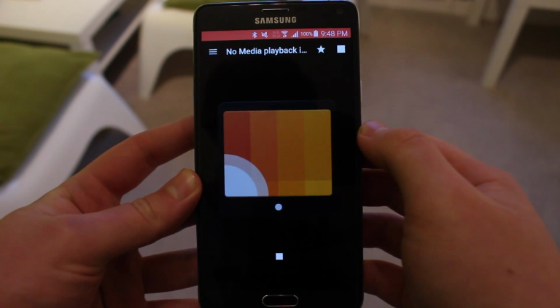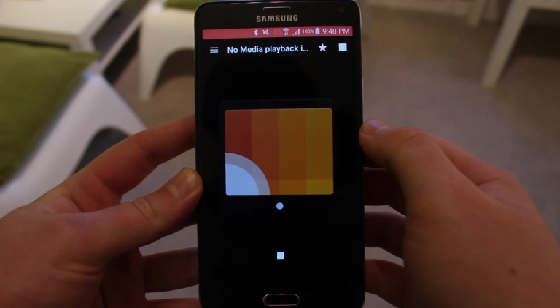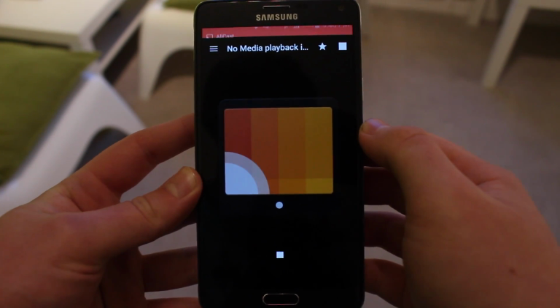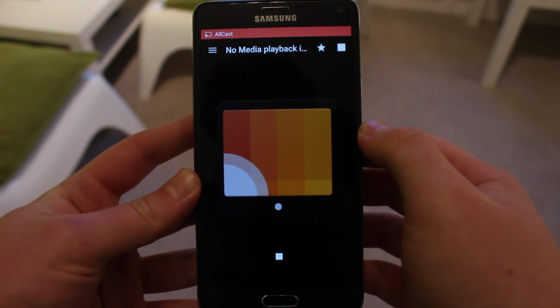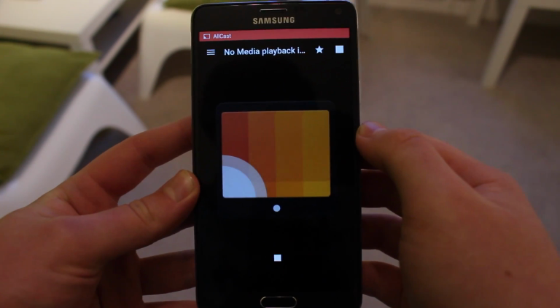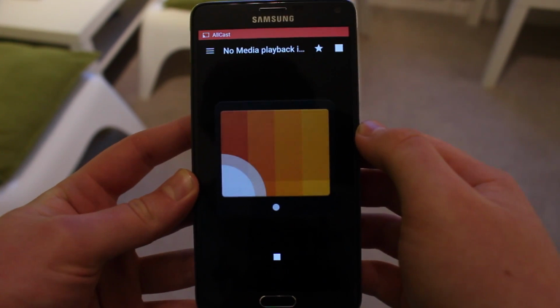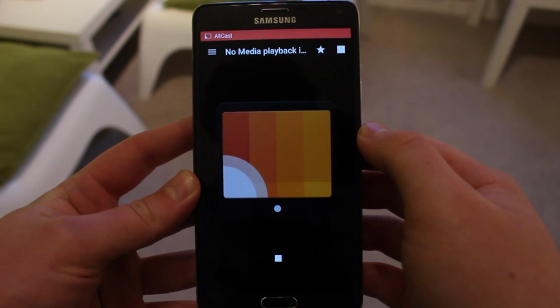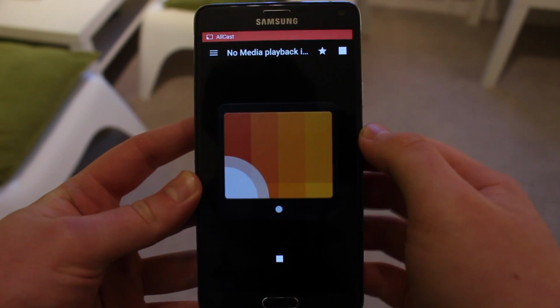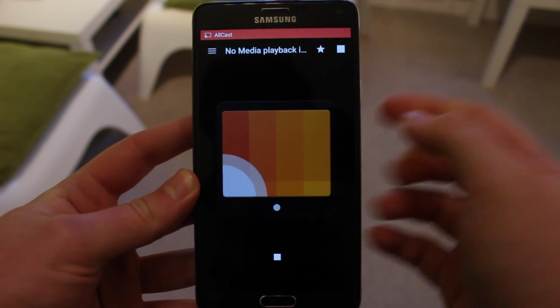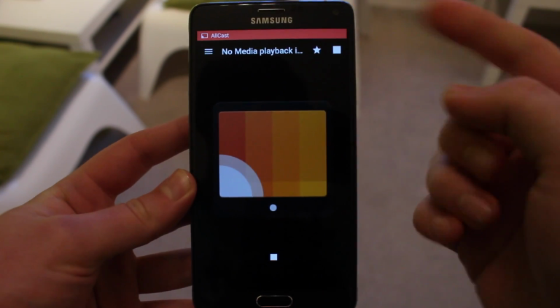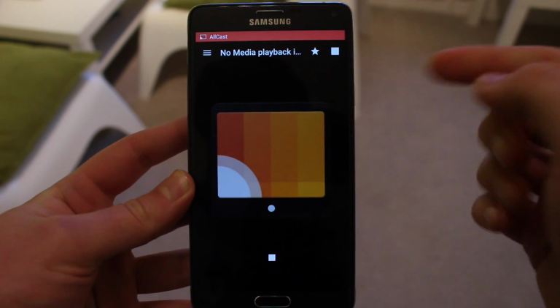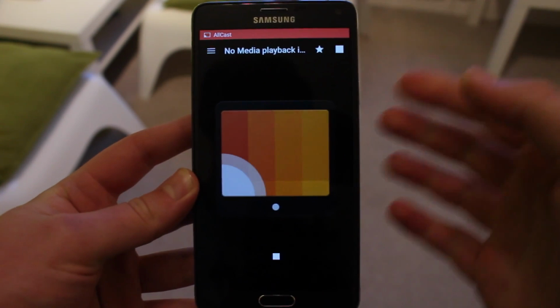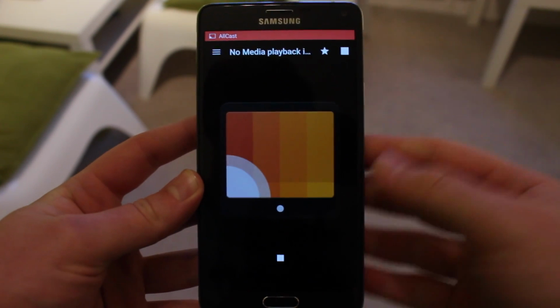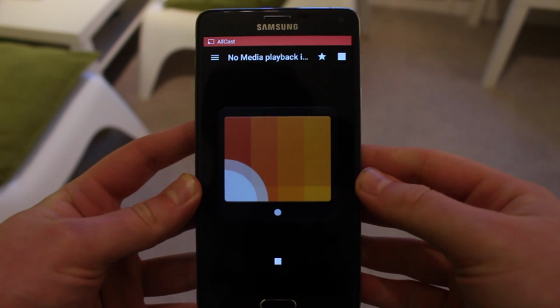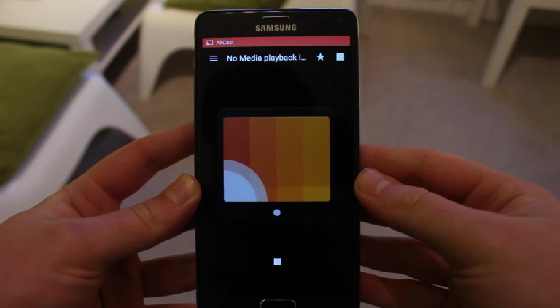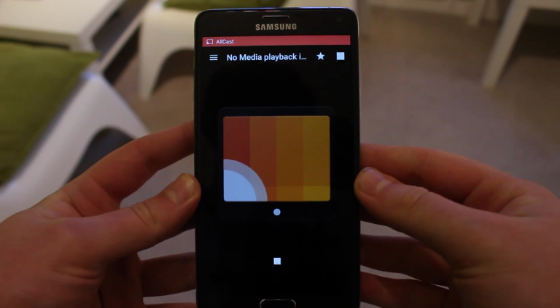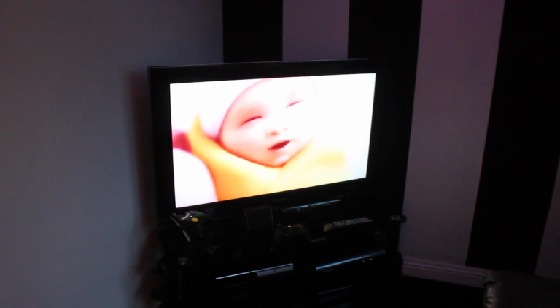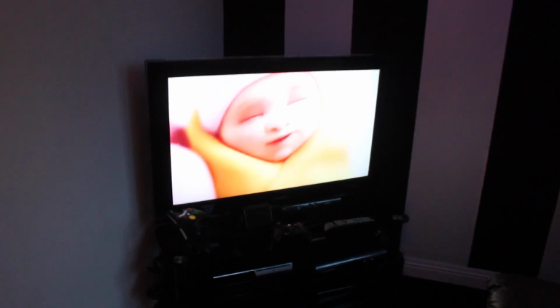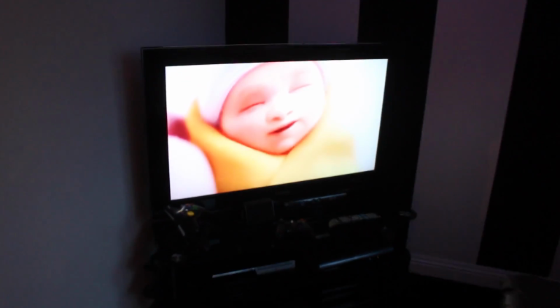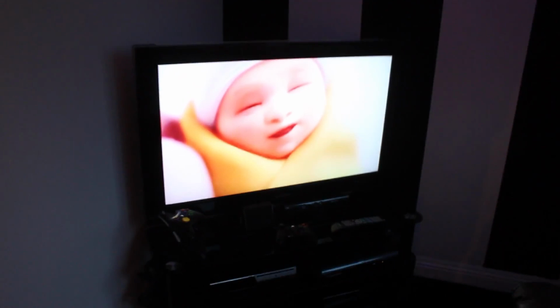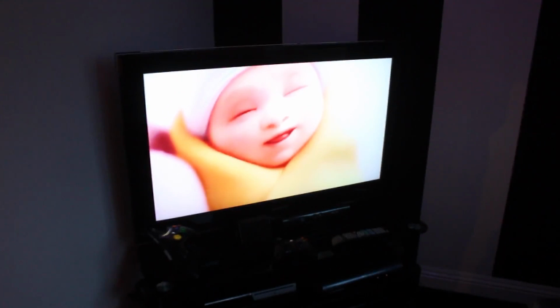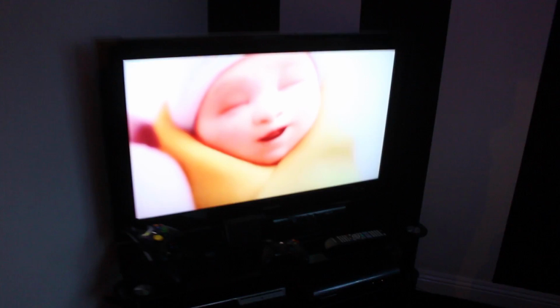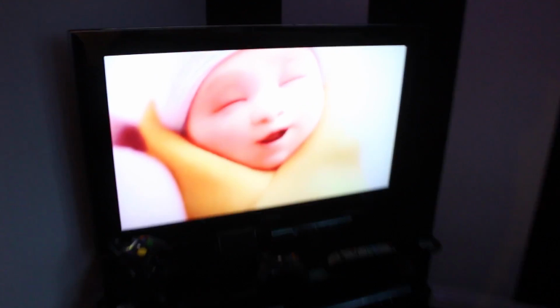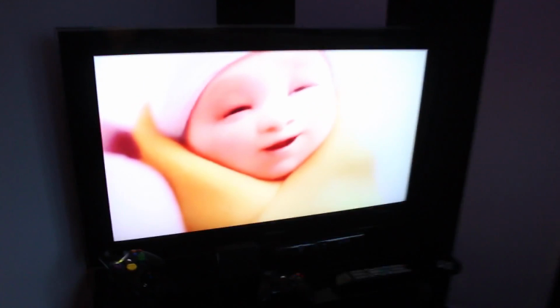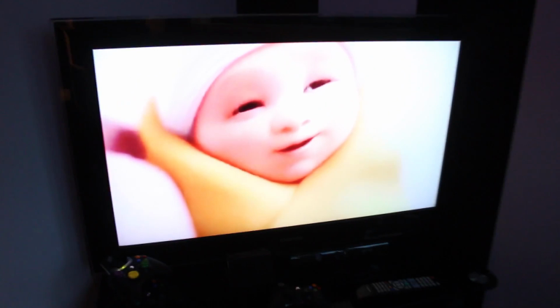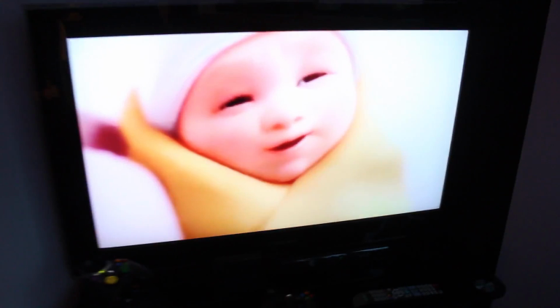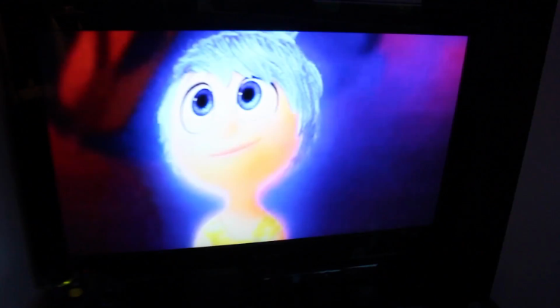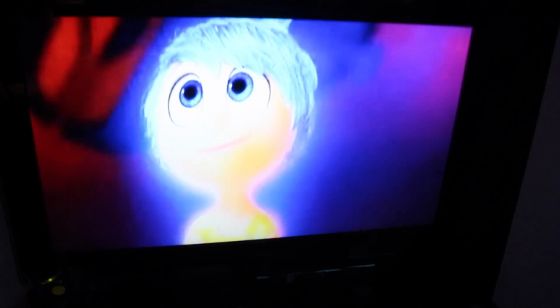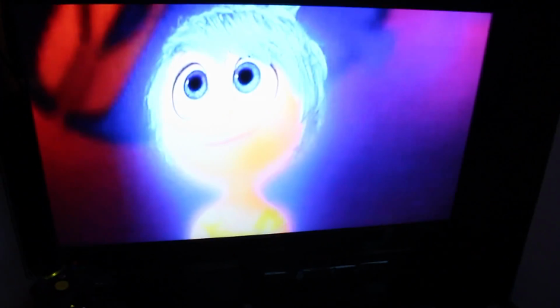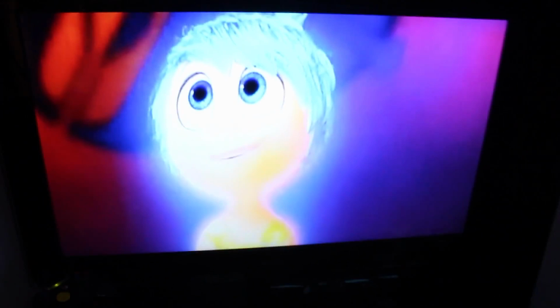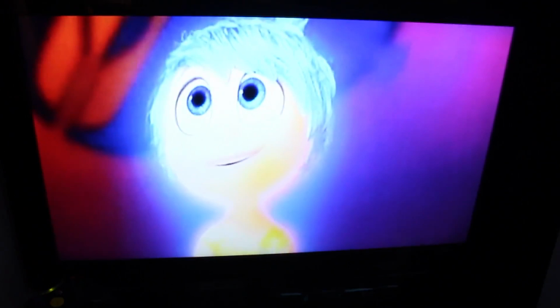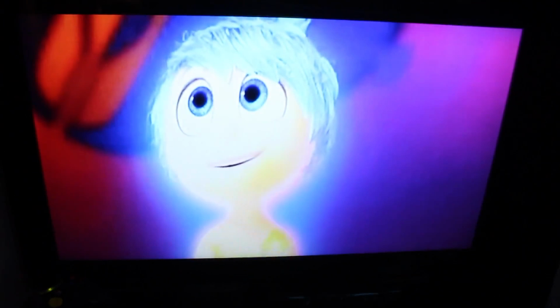You just need to do exactly what I'm doing — pick your Chromecast and it should send it right there. I've just sent it to my Chromecast and here it is playing right now.